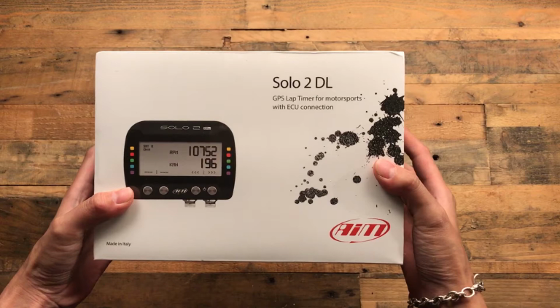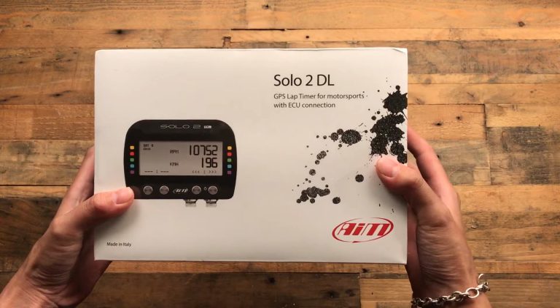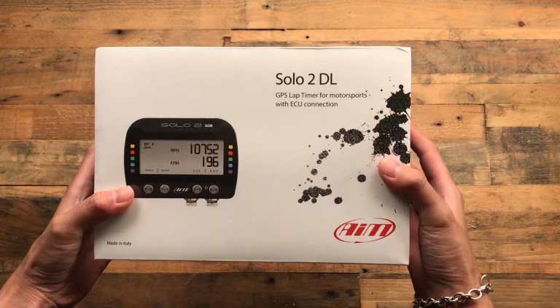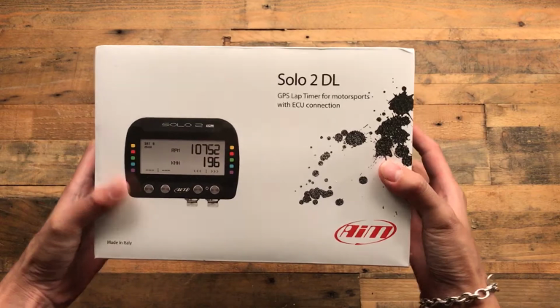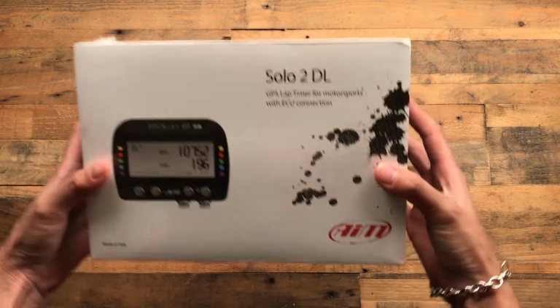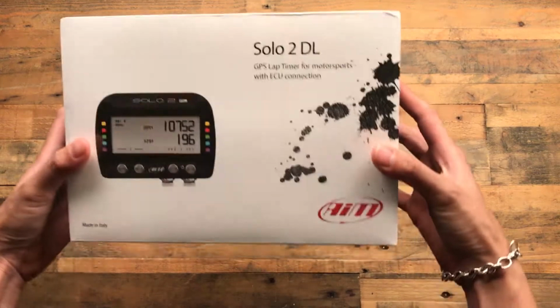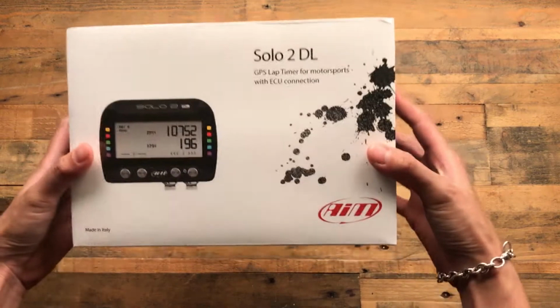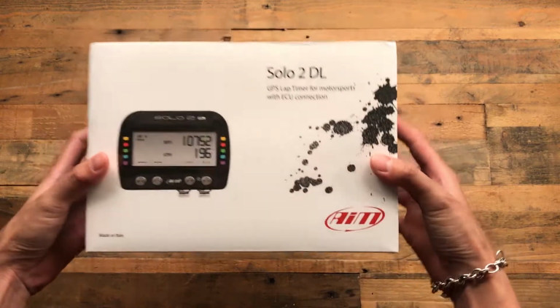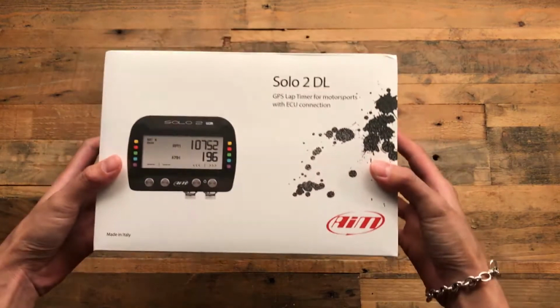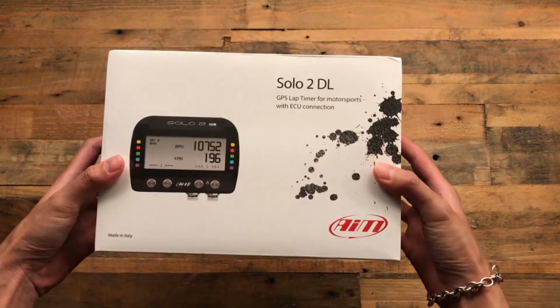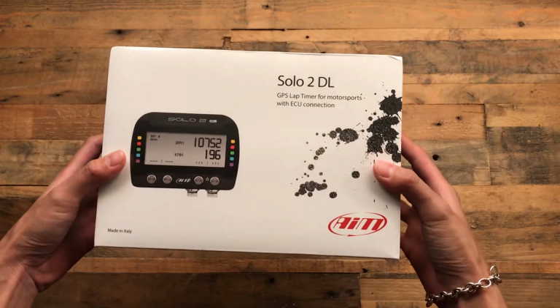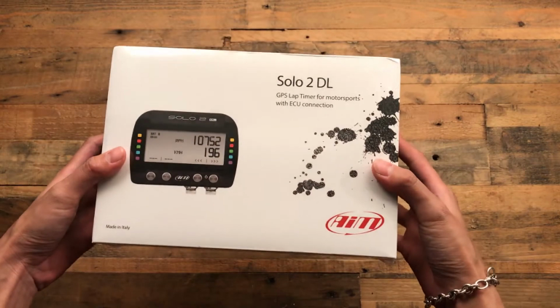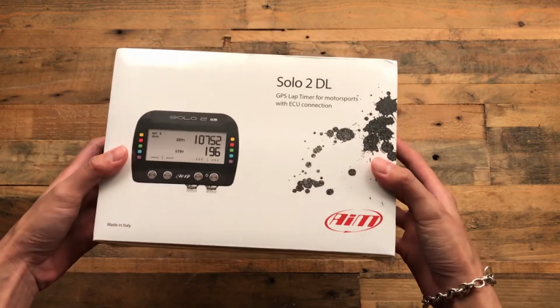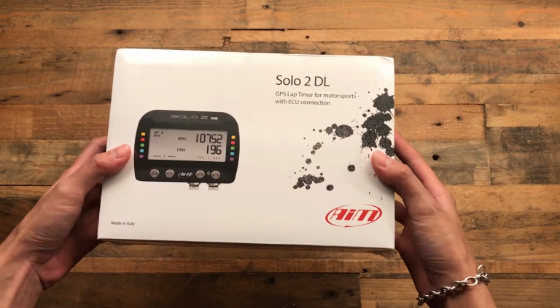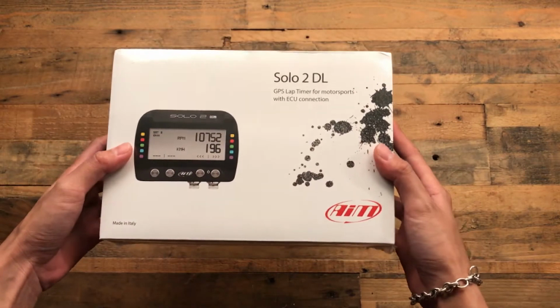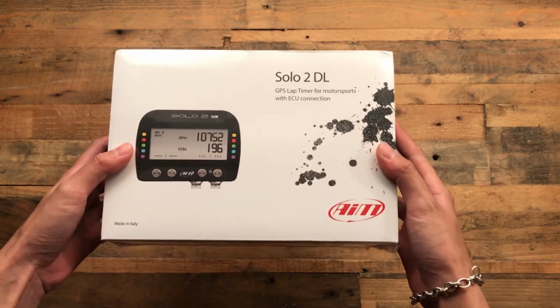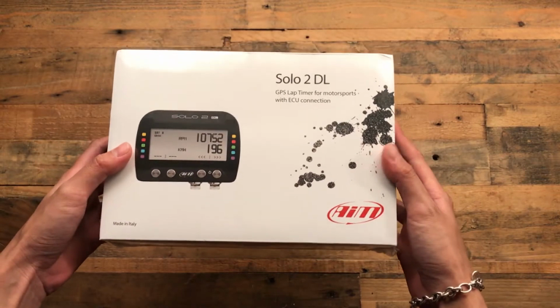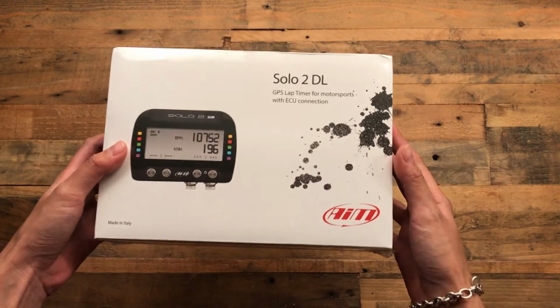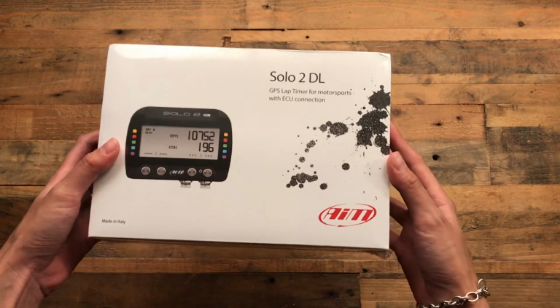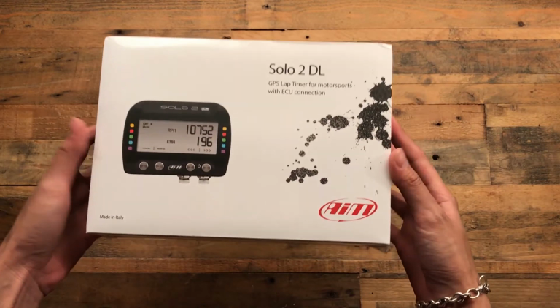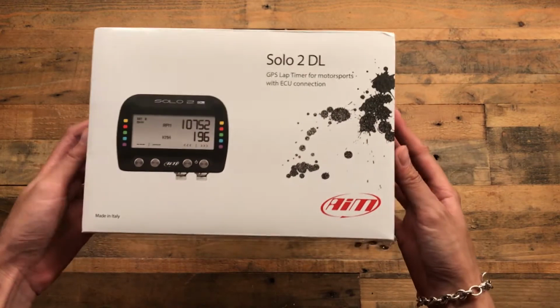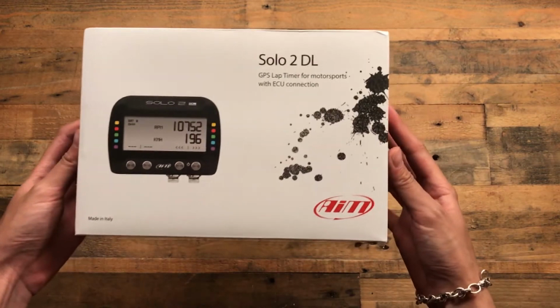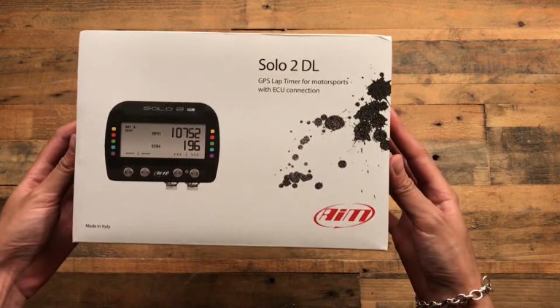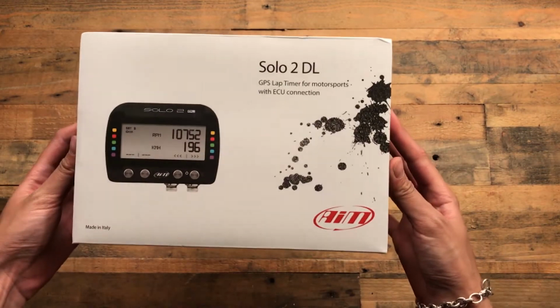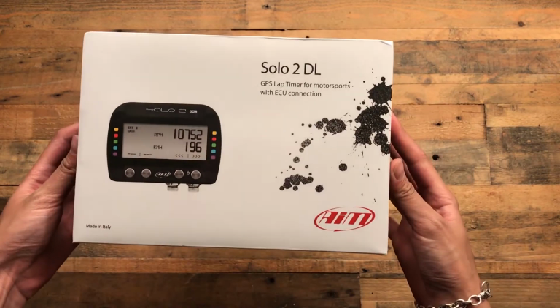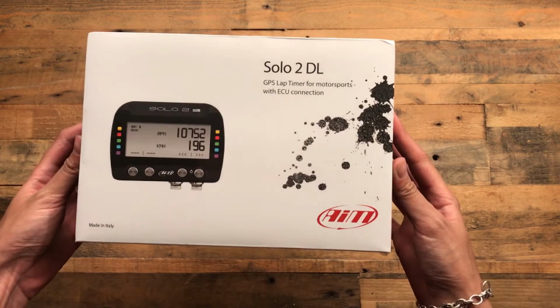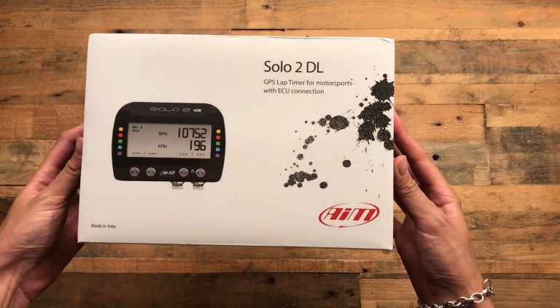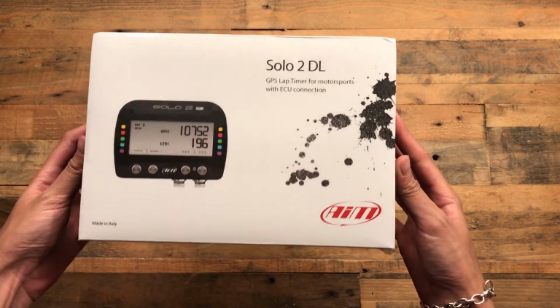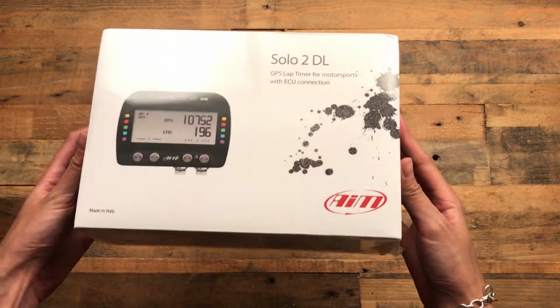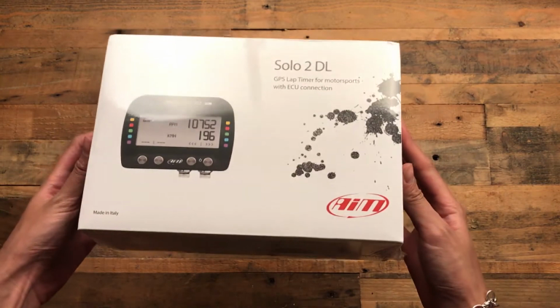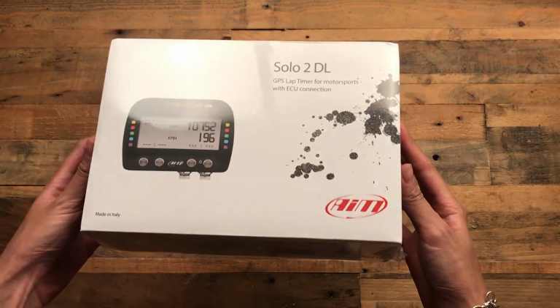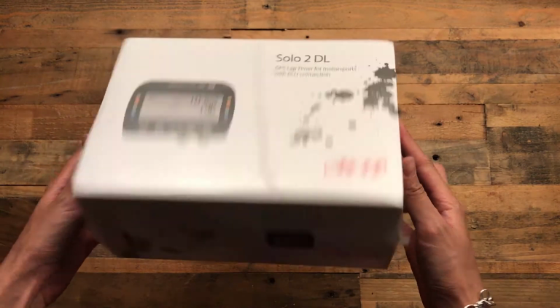I'm going to do an unboxing of my new Solo 2 DL.